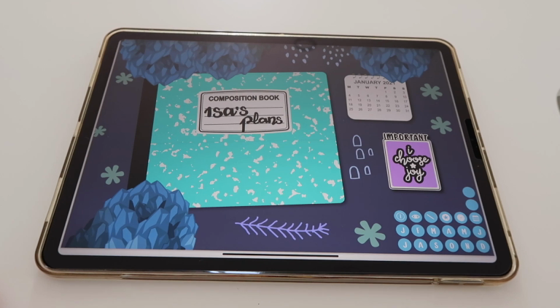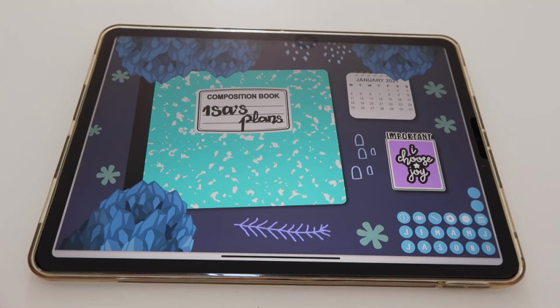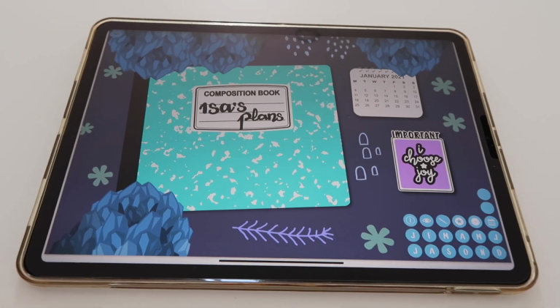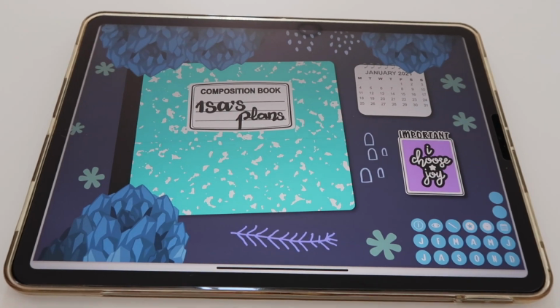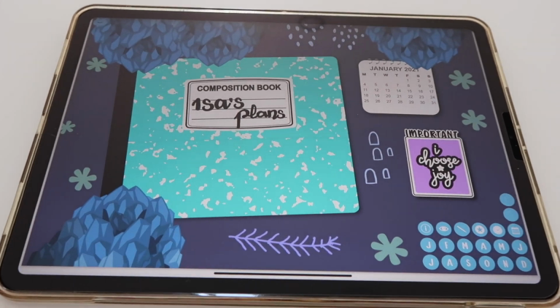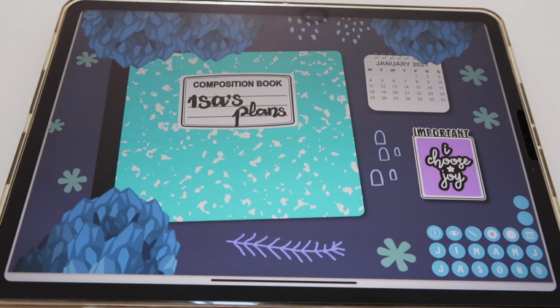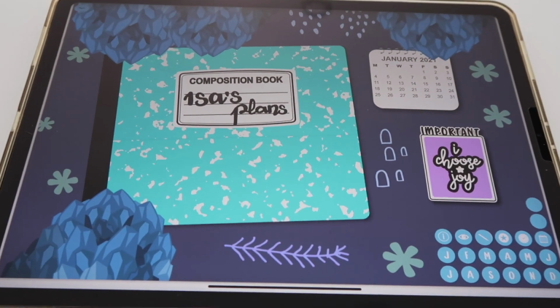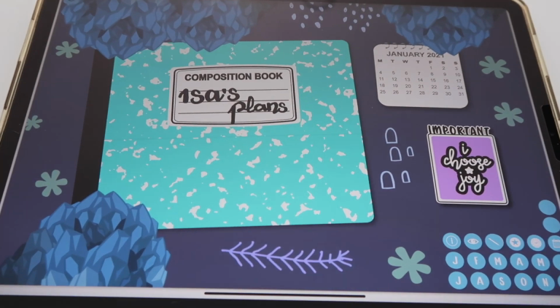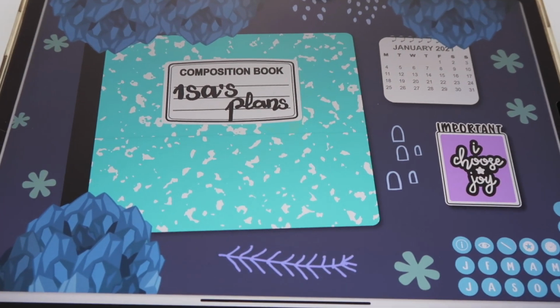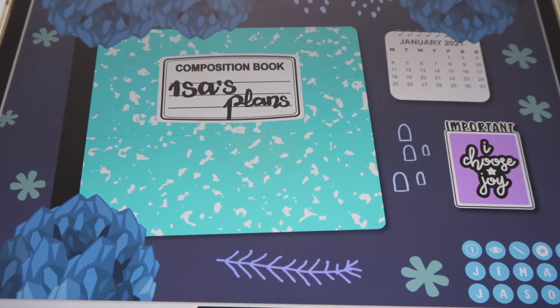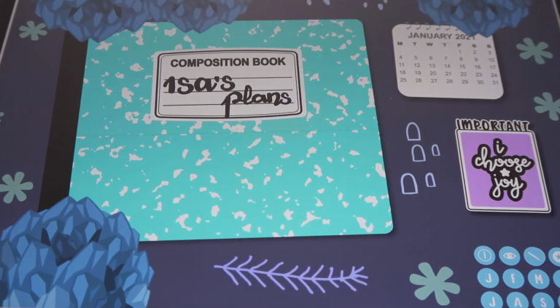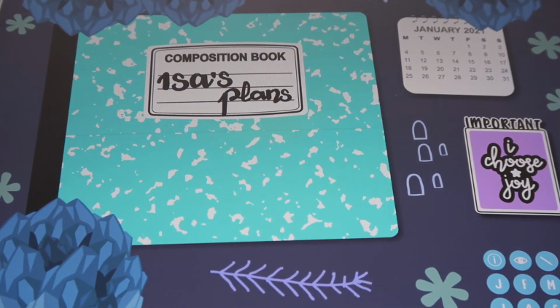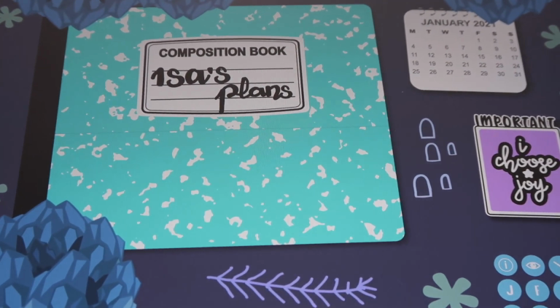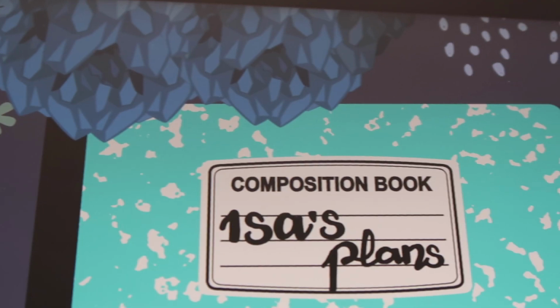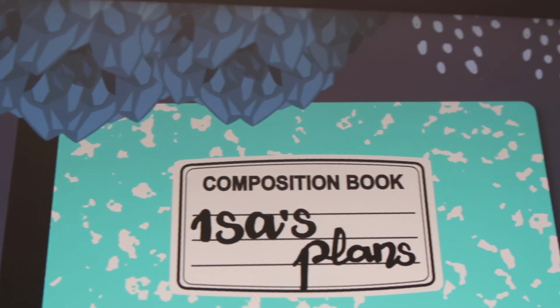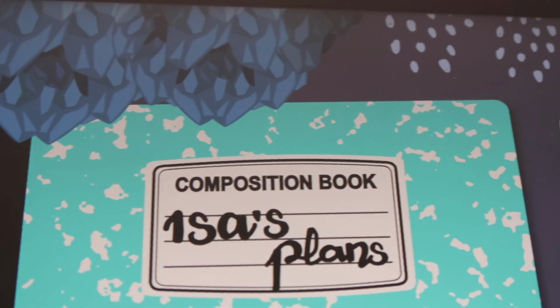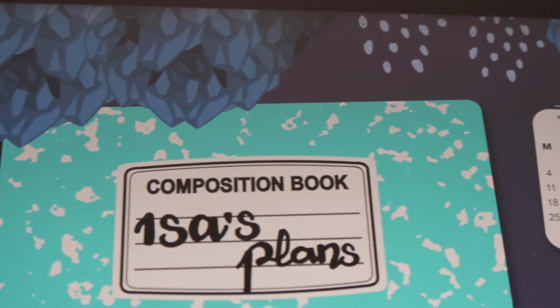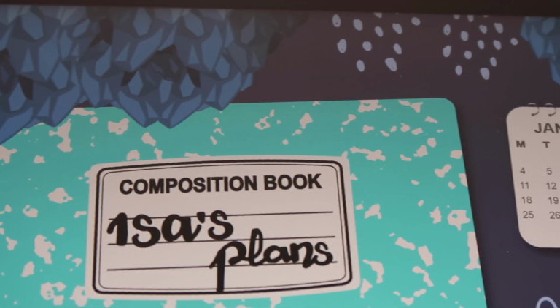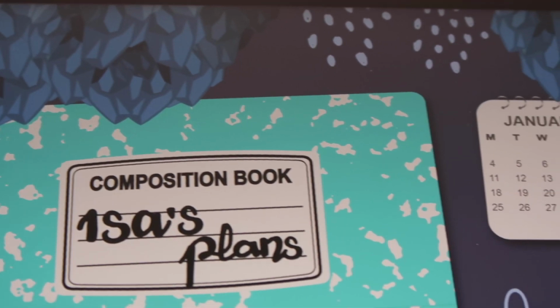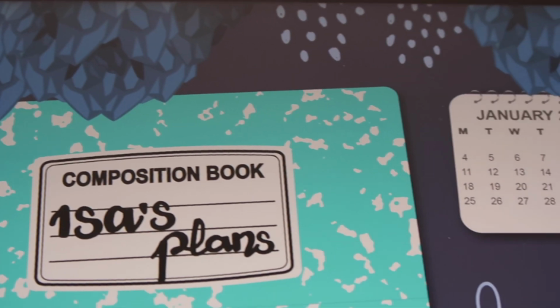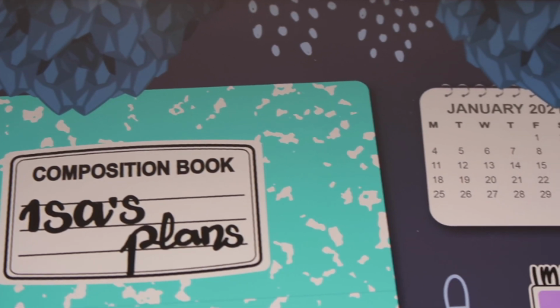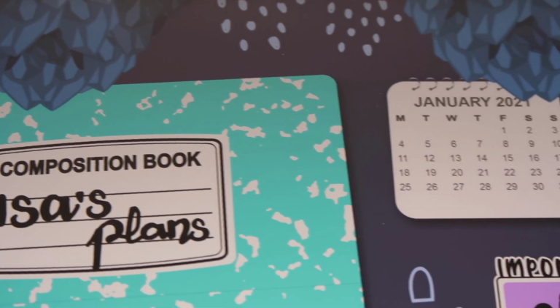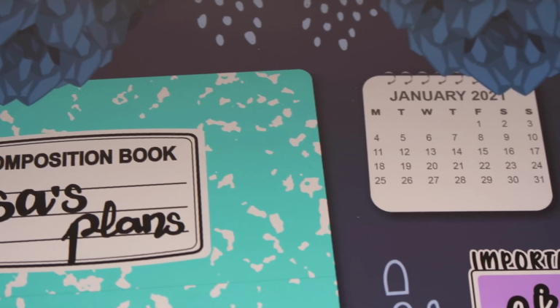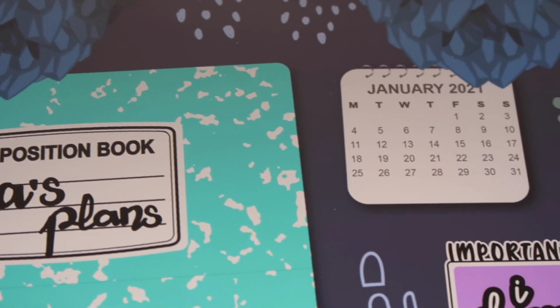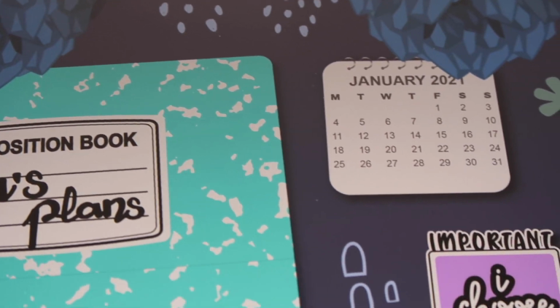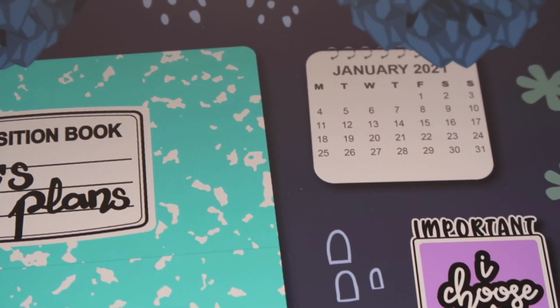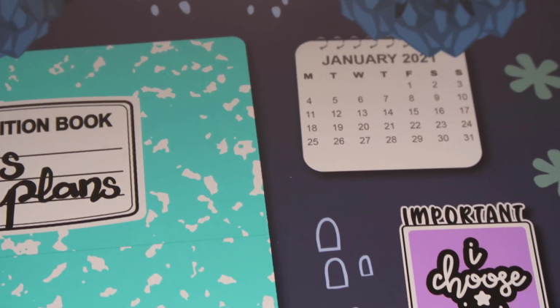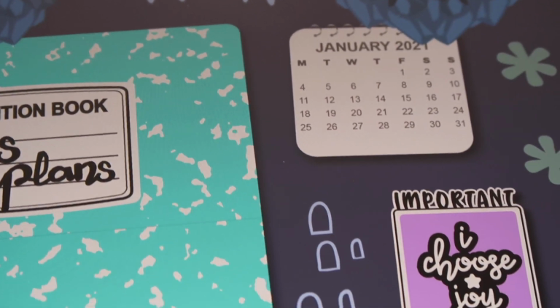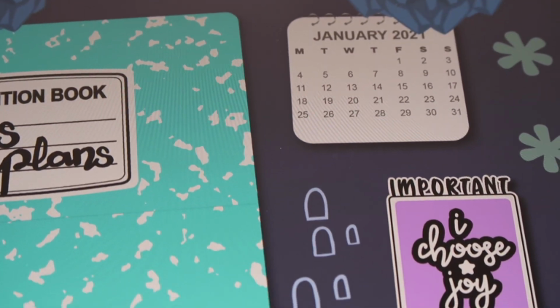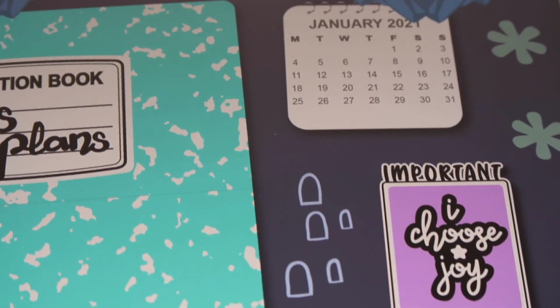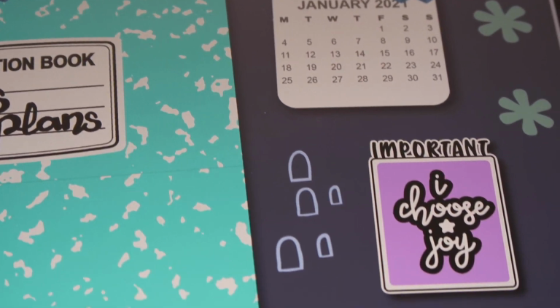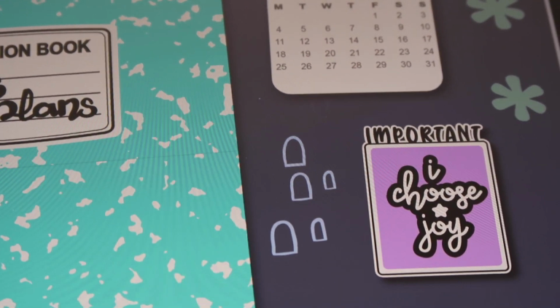Hi guys and welcome back to another video. My name is Isa and today I want to show you how you can create a beautiful cover page for your Vita Planner.